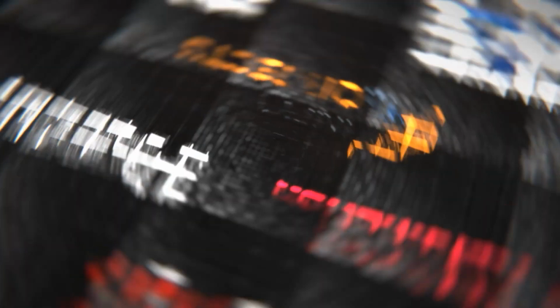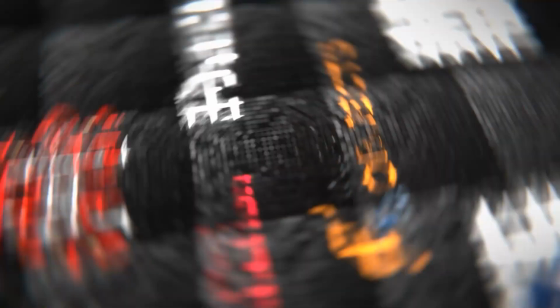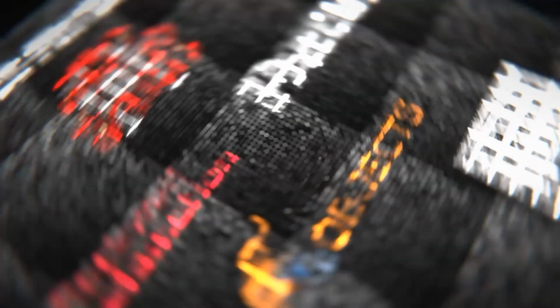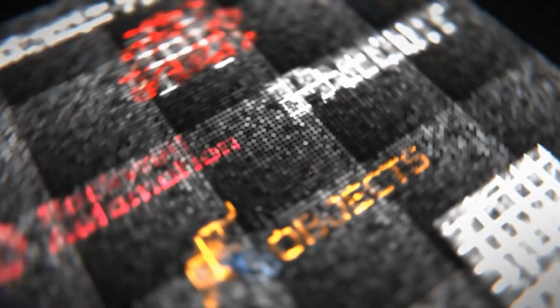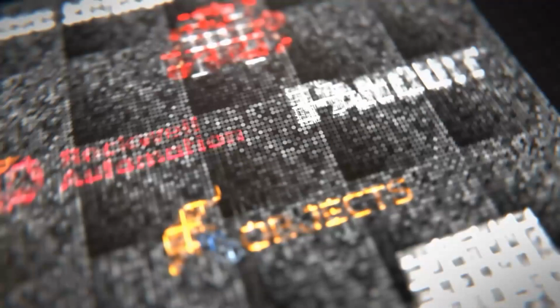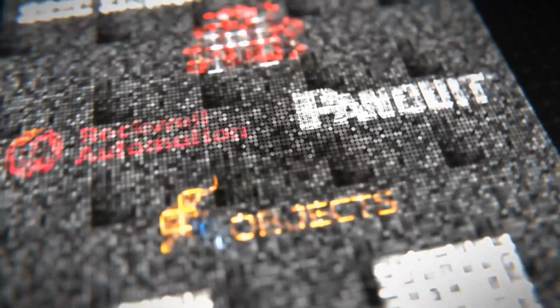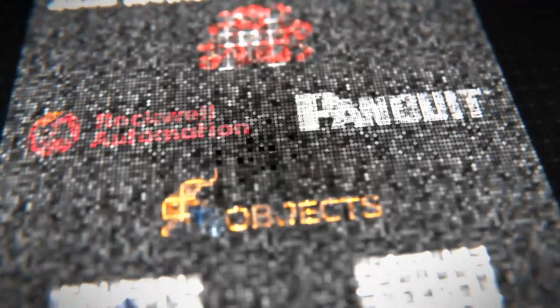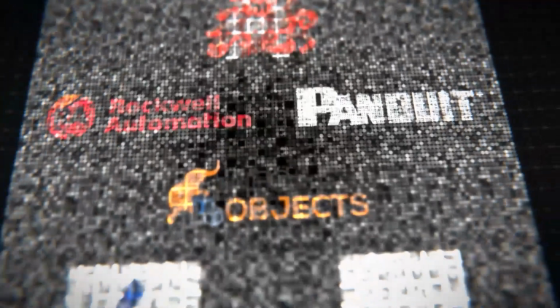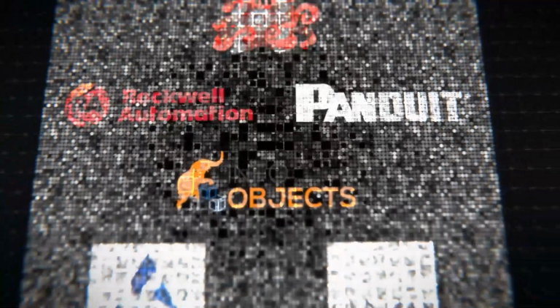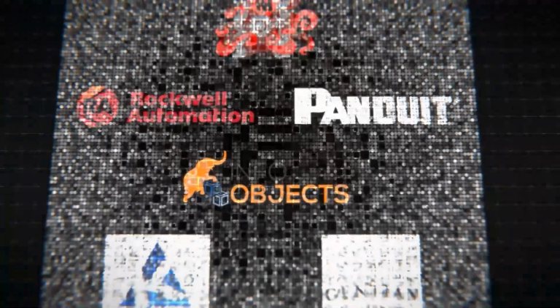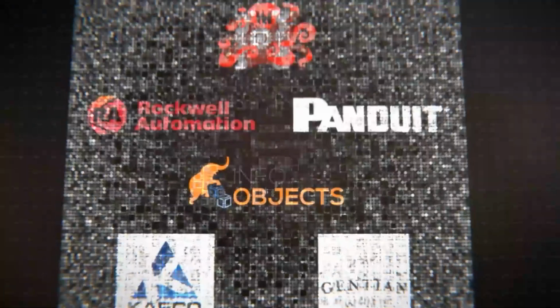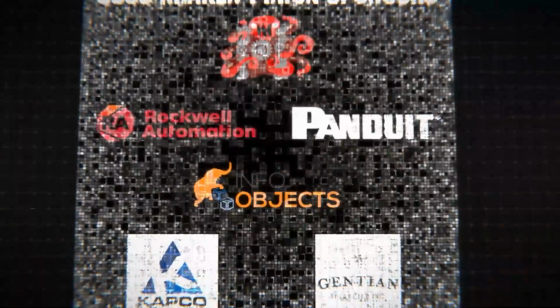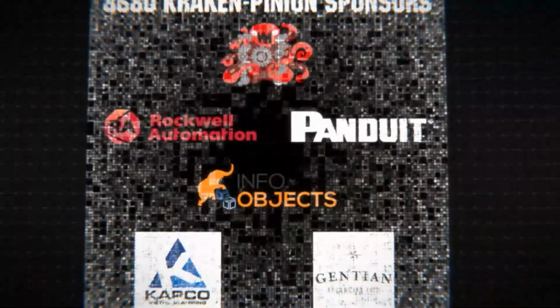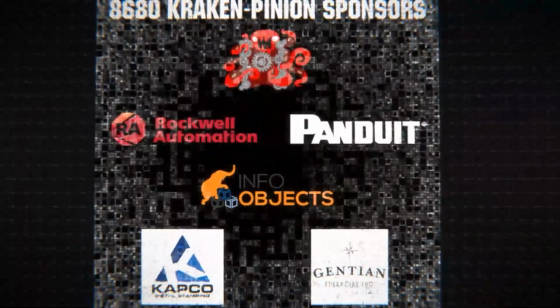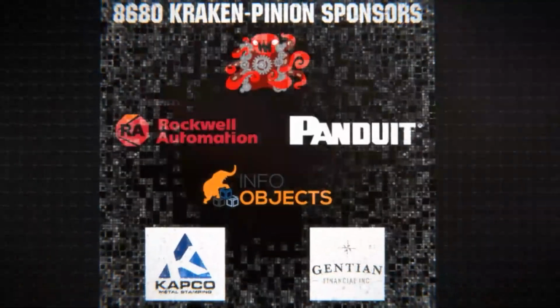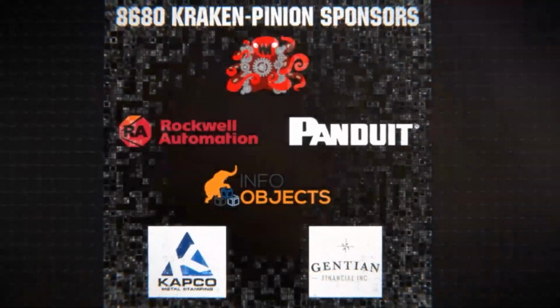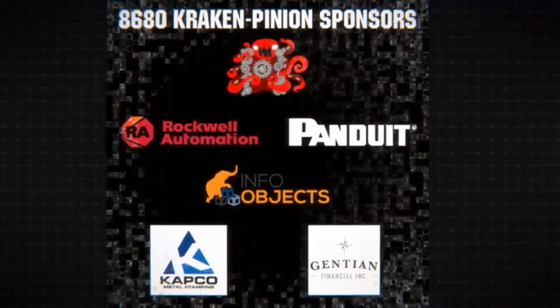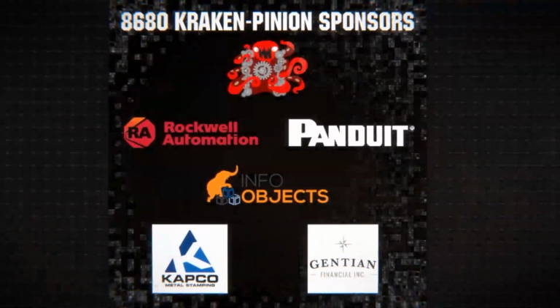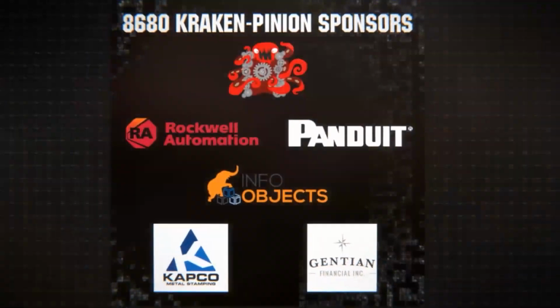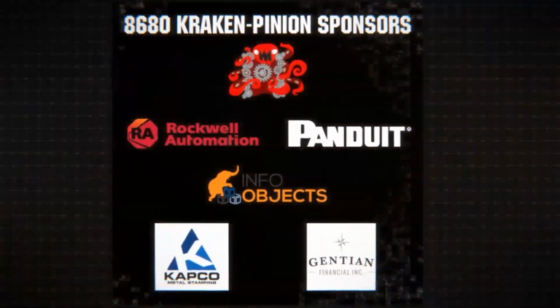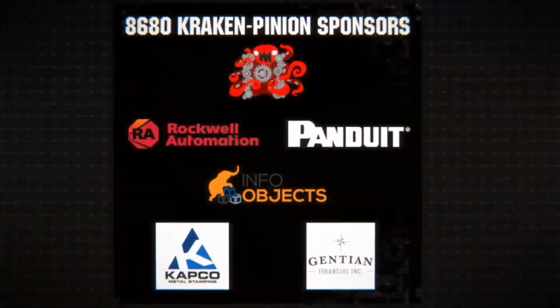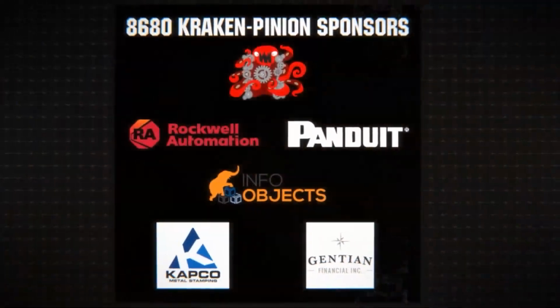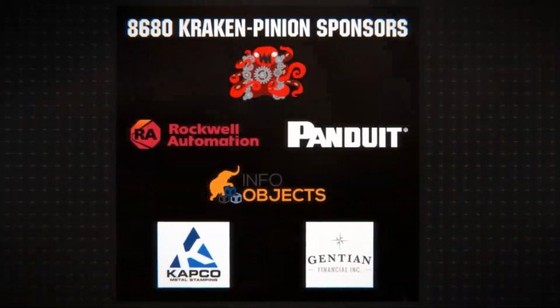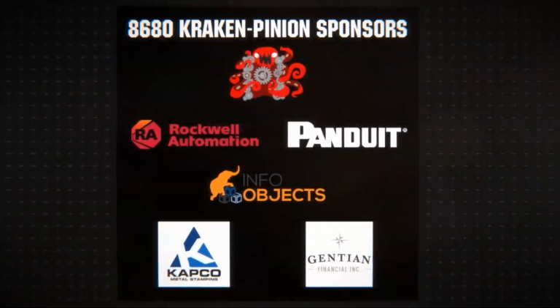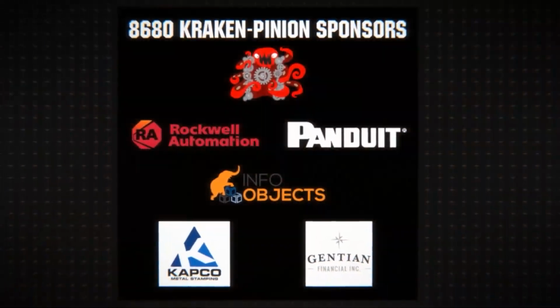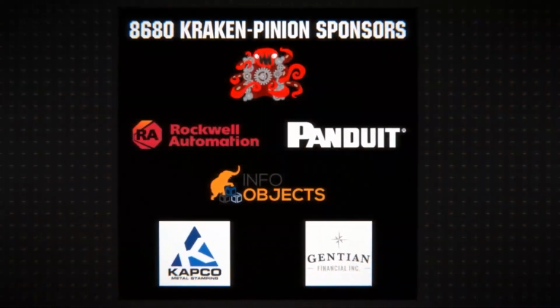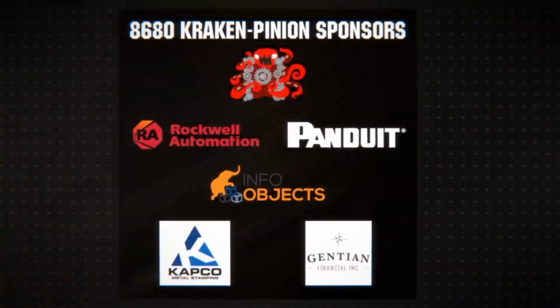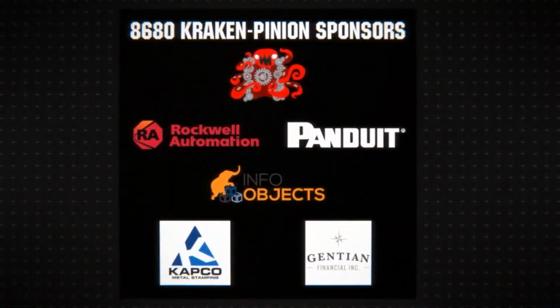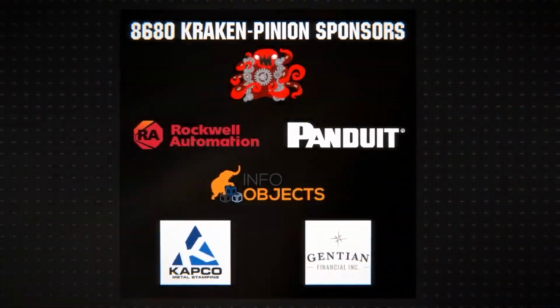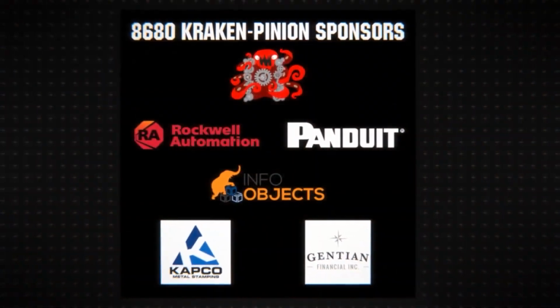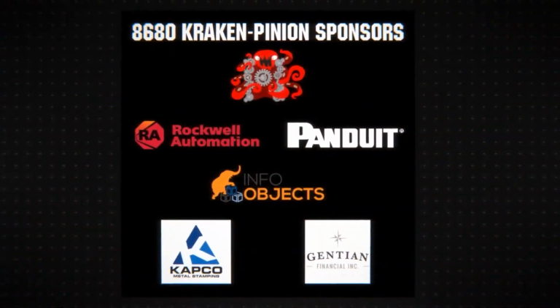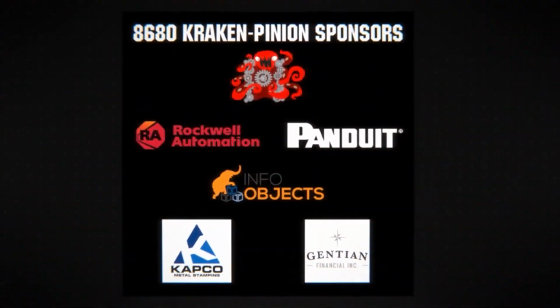Special thanks to Team 8680 Kraken Pinion for hosting Robot in 30 Hours, and also to their sponsors.